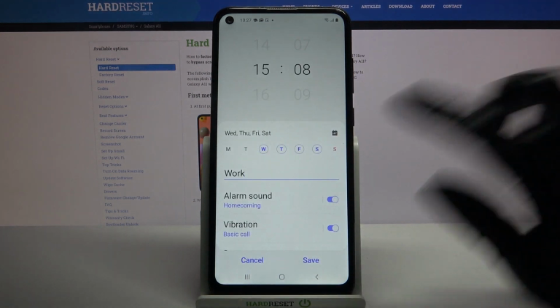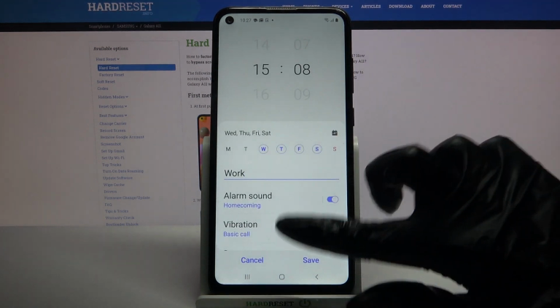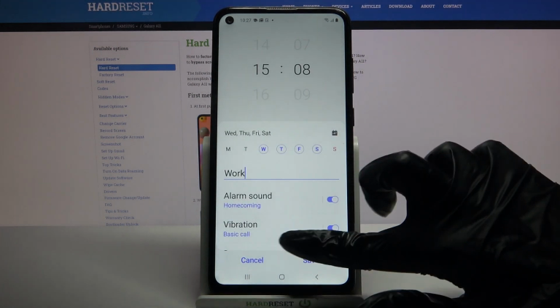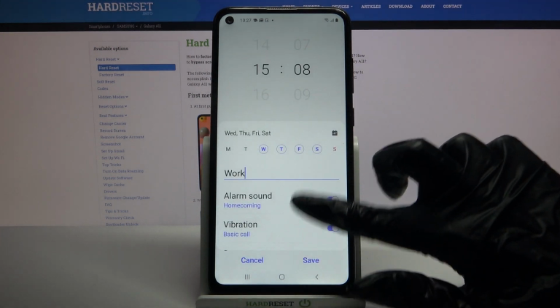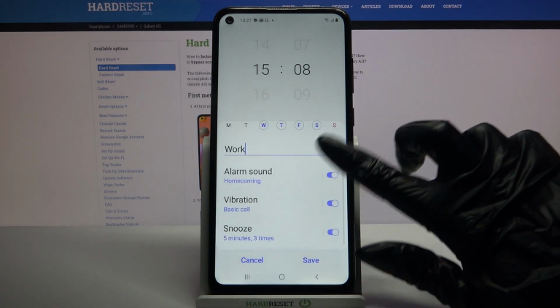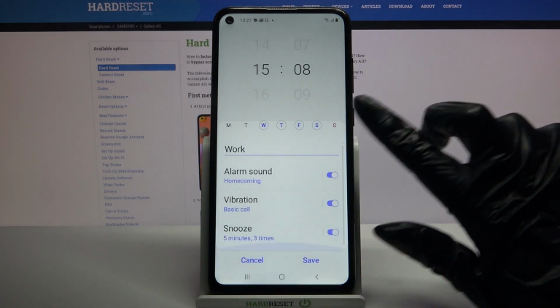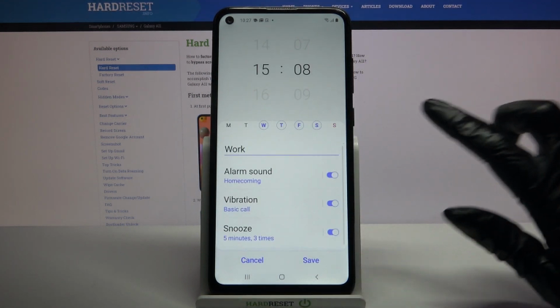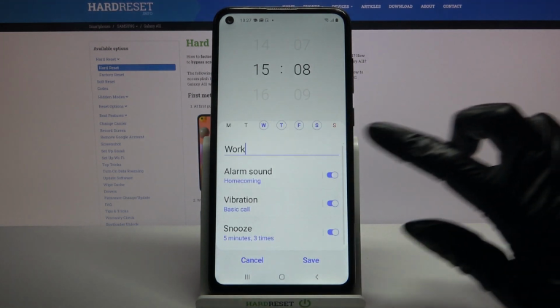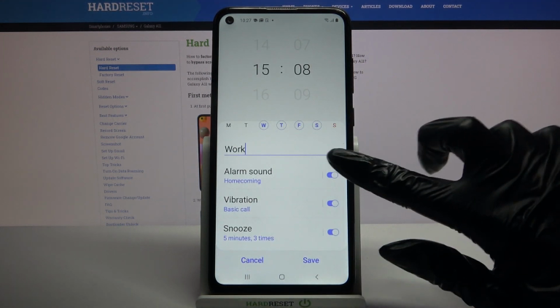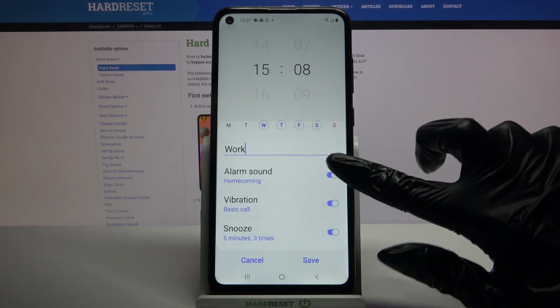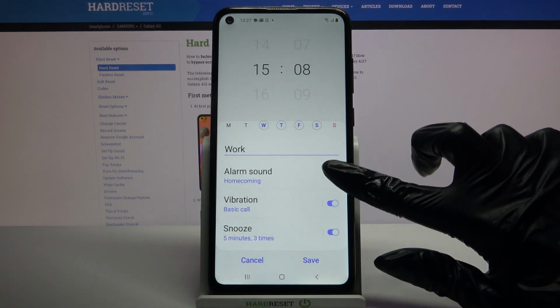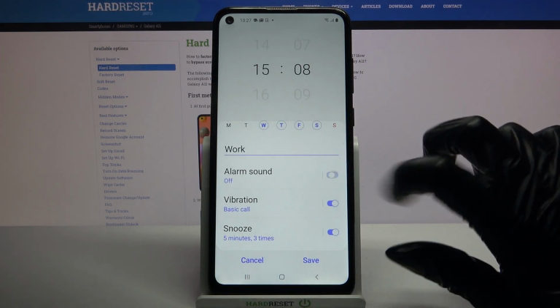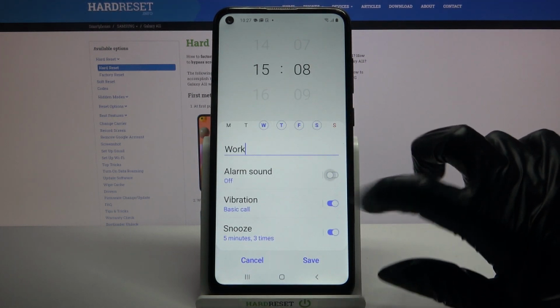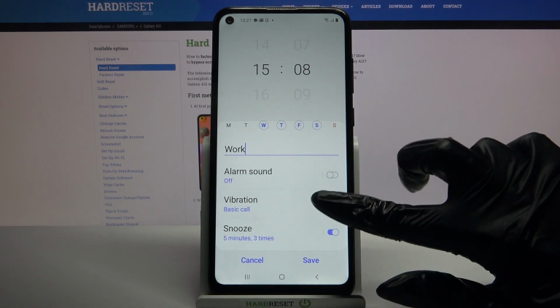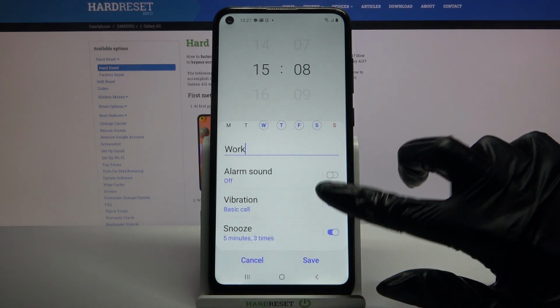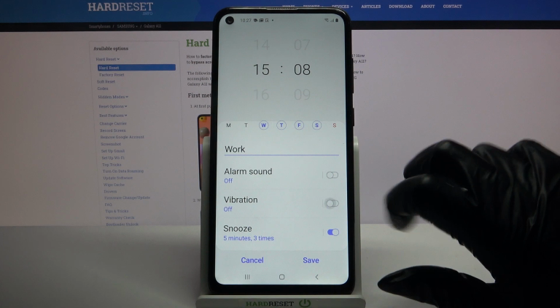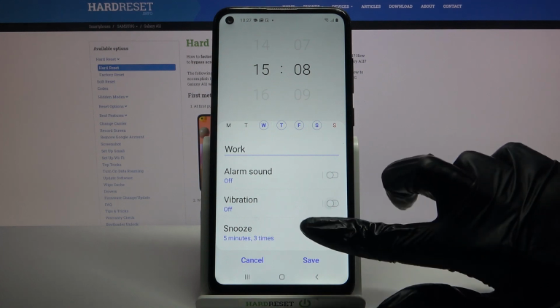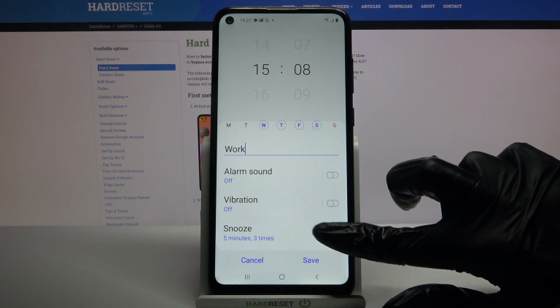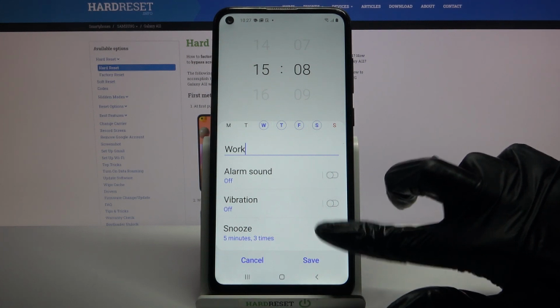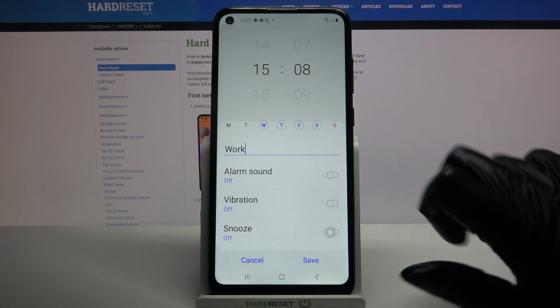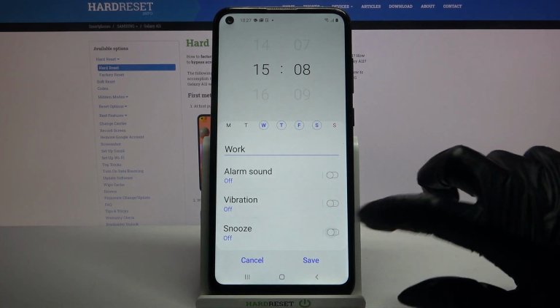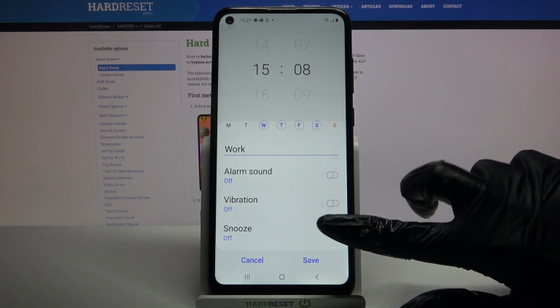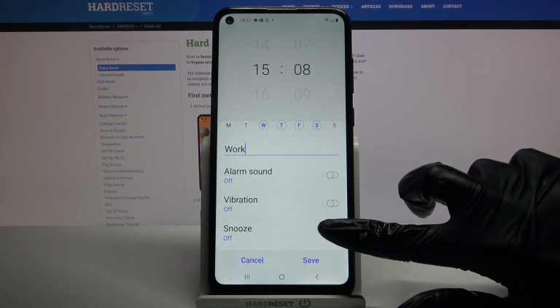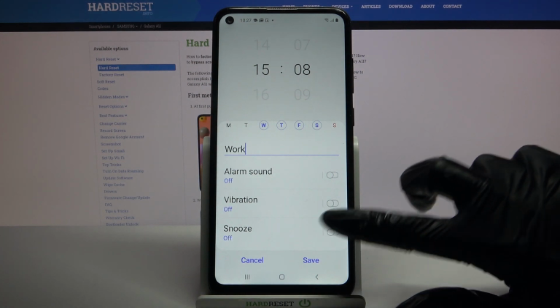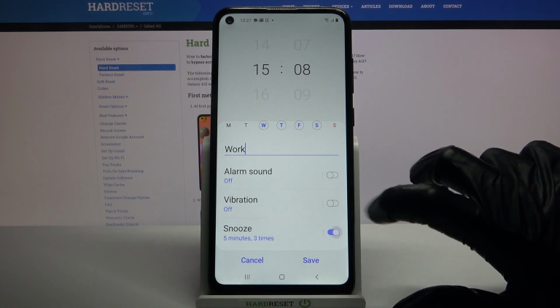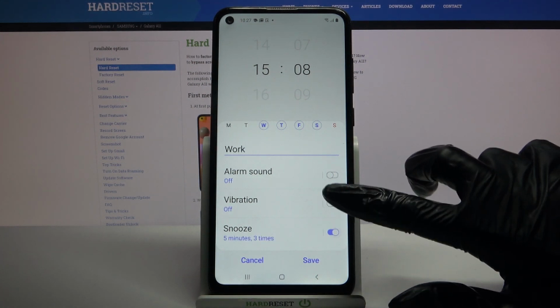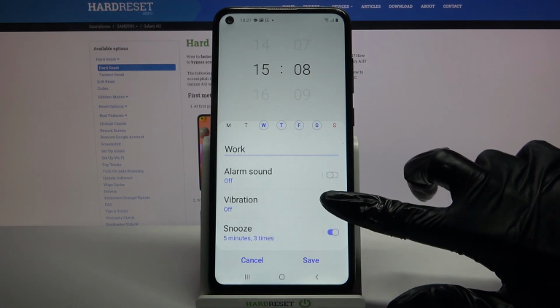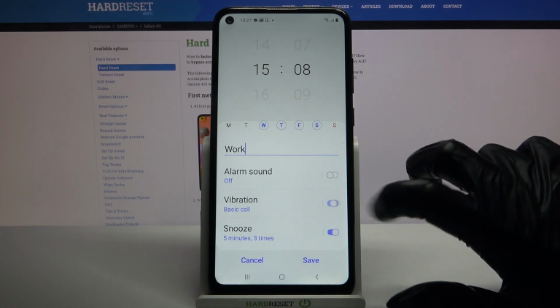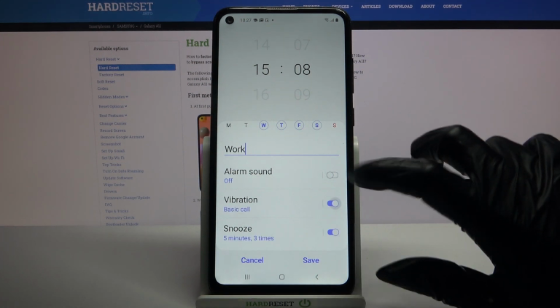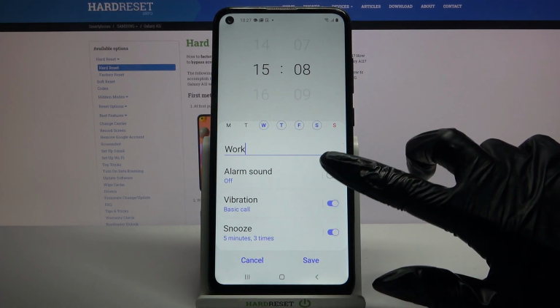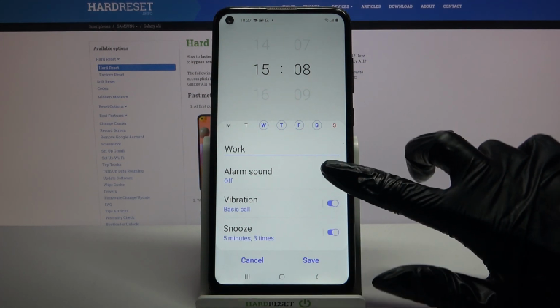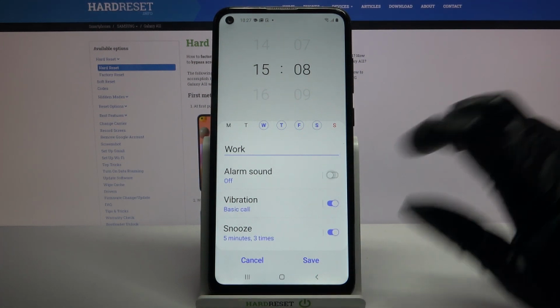Now you can click on the switchers next to alarm sound, vibration and snooze to enable or disable these features.